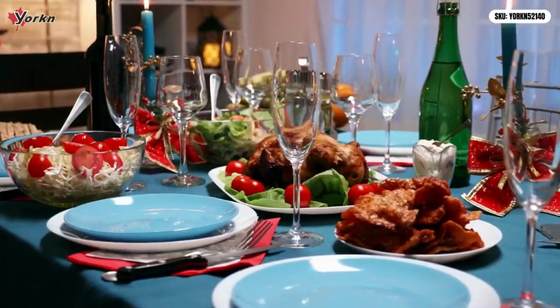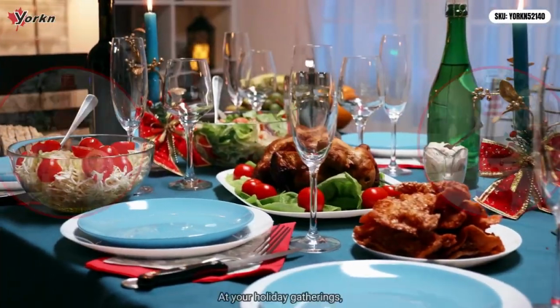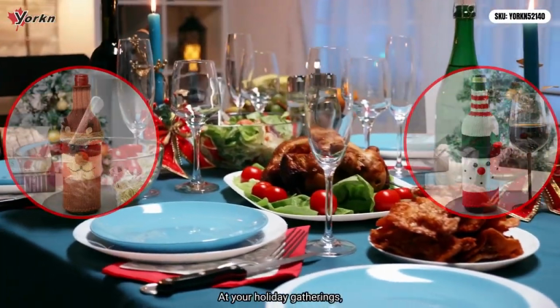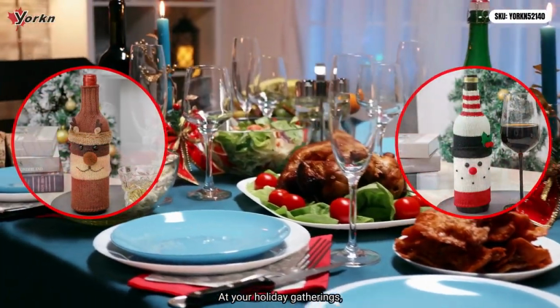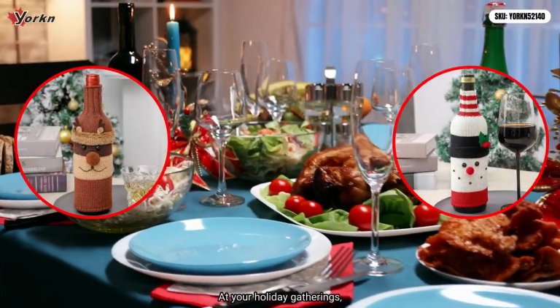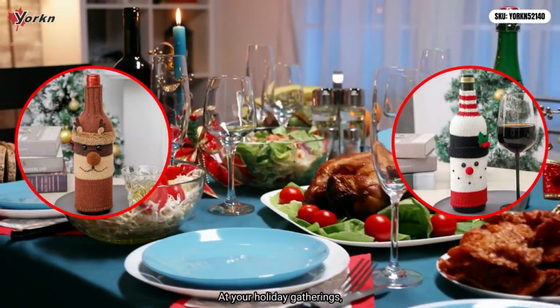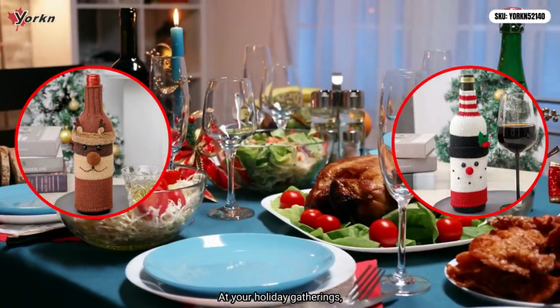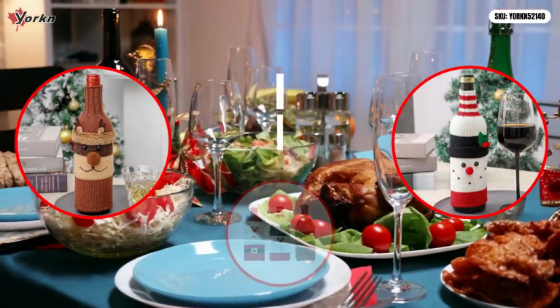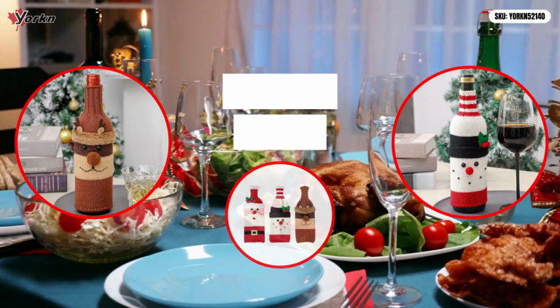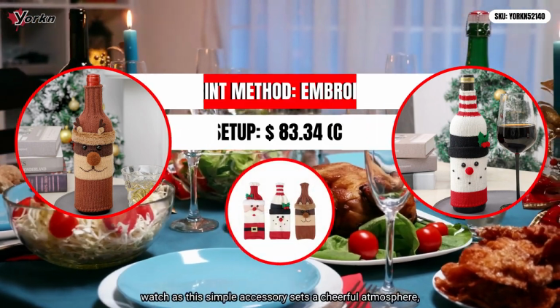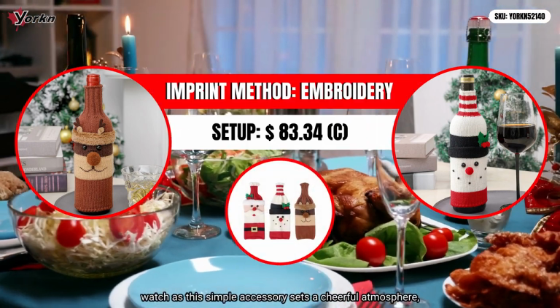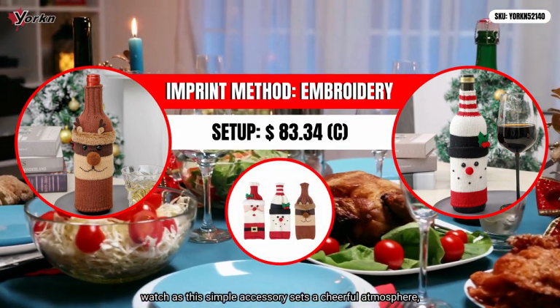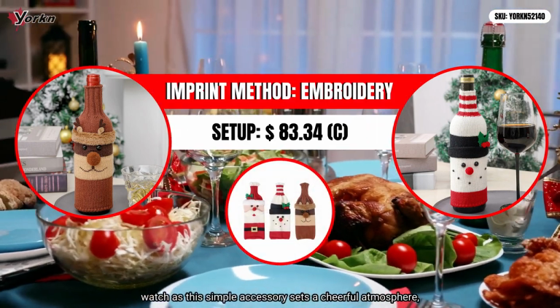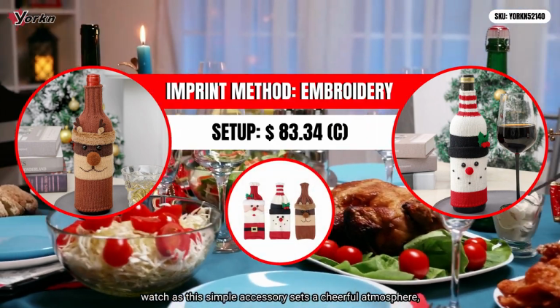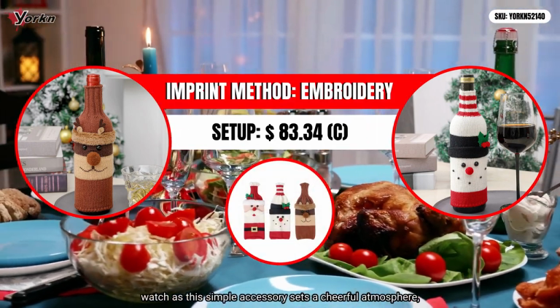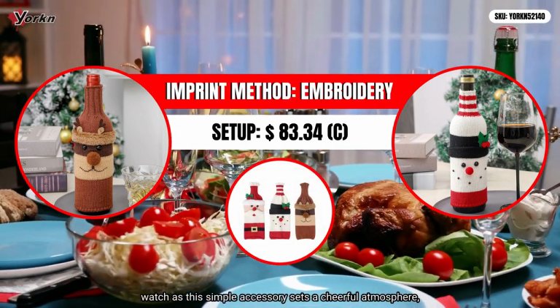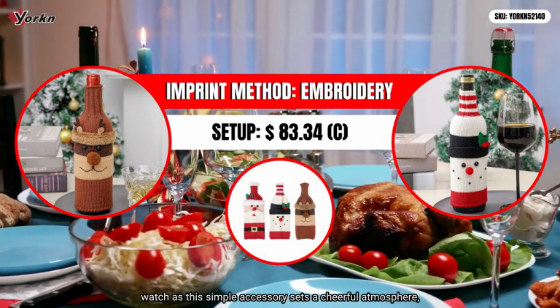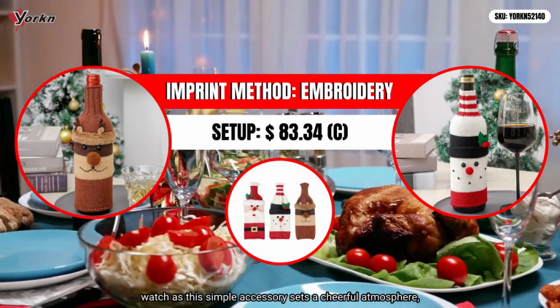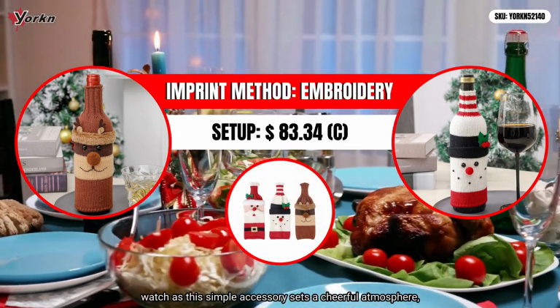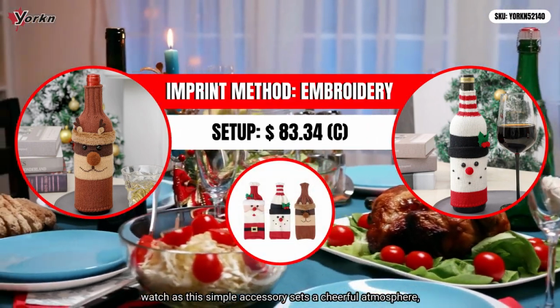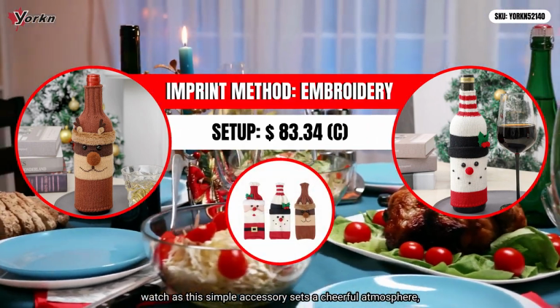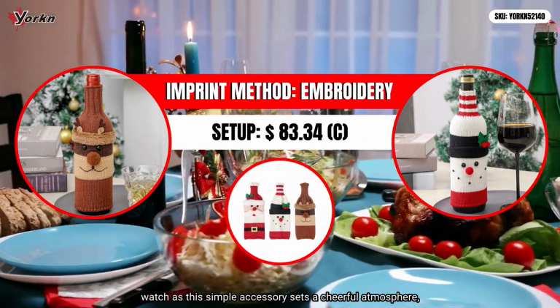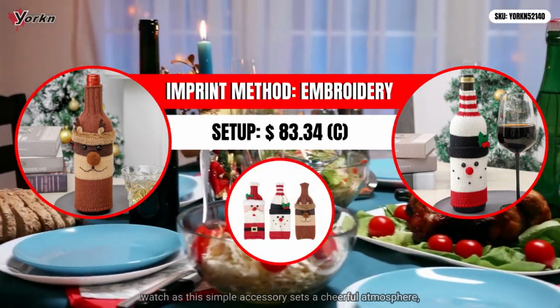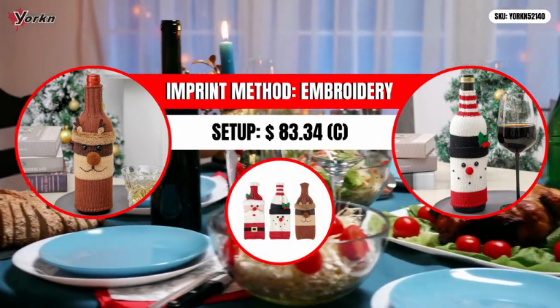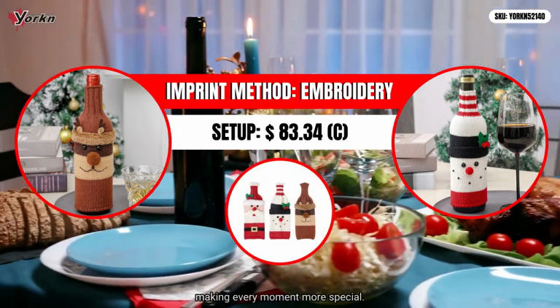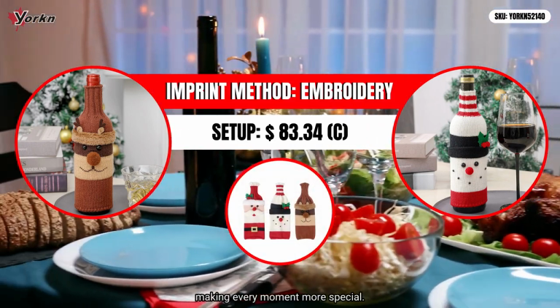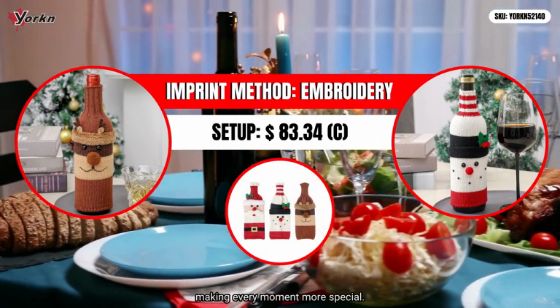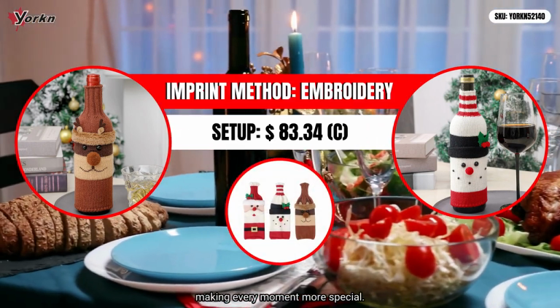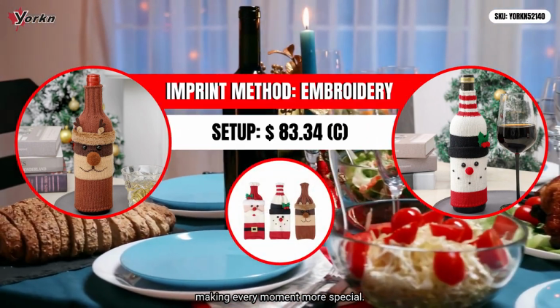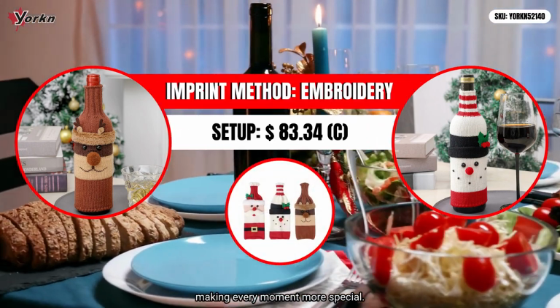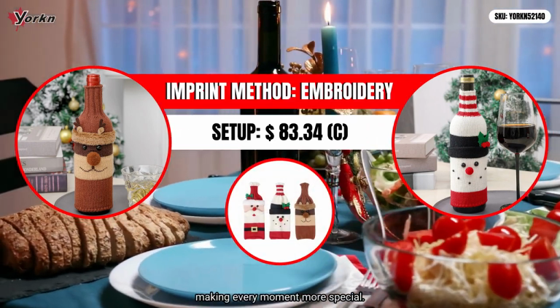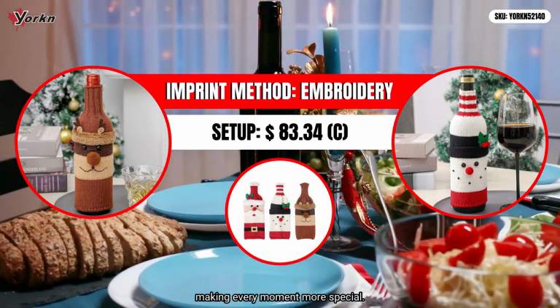At your holiday gatherings, watch as this simple accessory sets a cheerful atmosphere, making every moment more special.